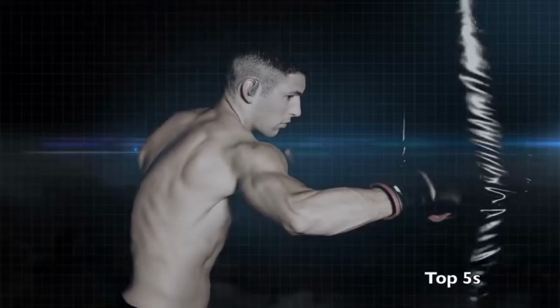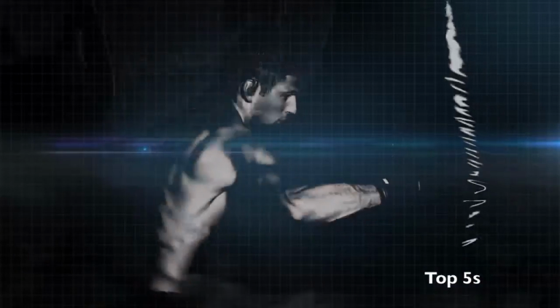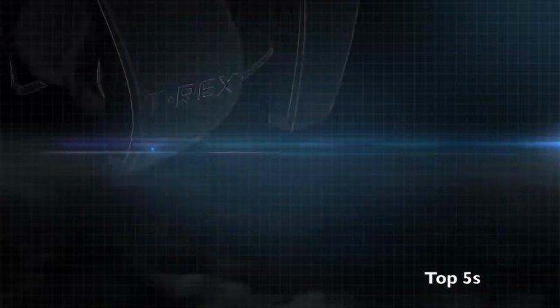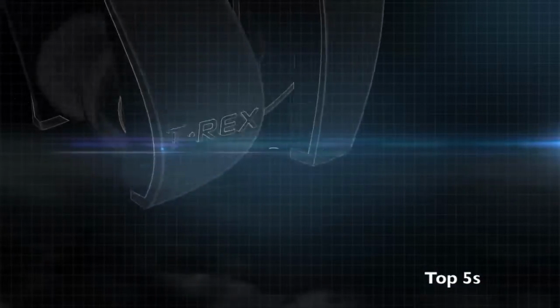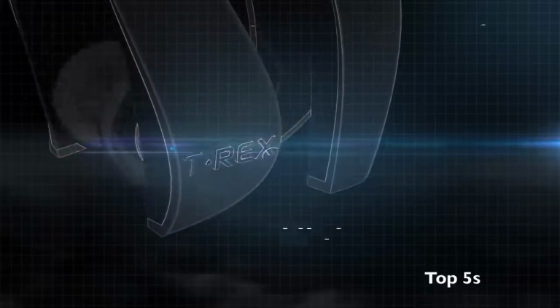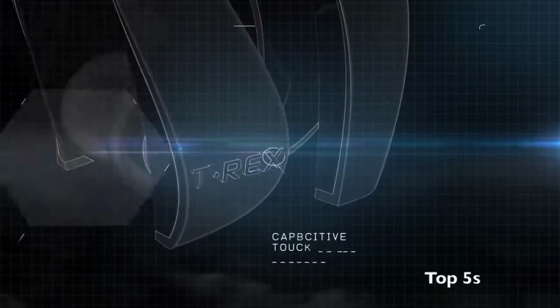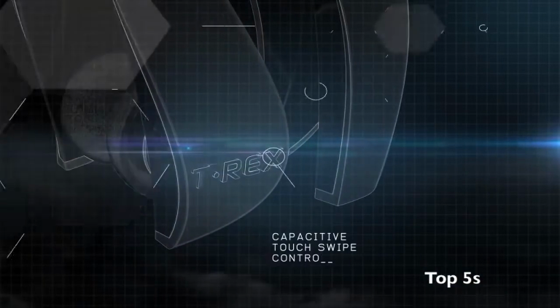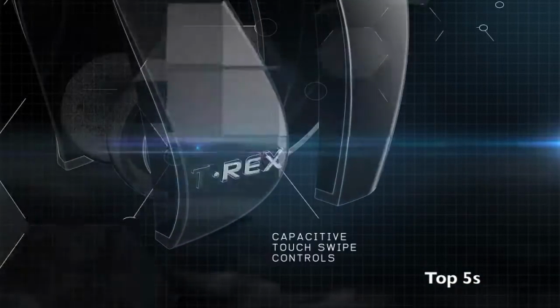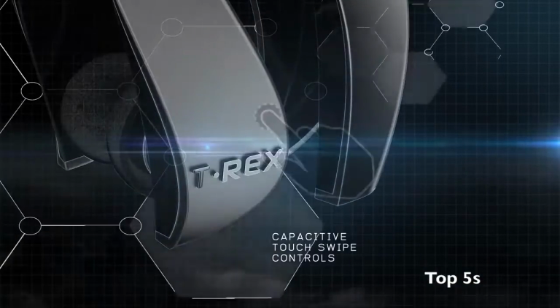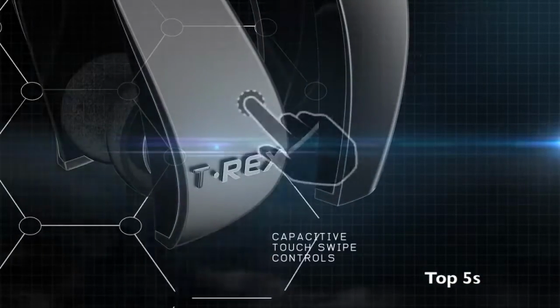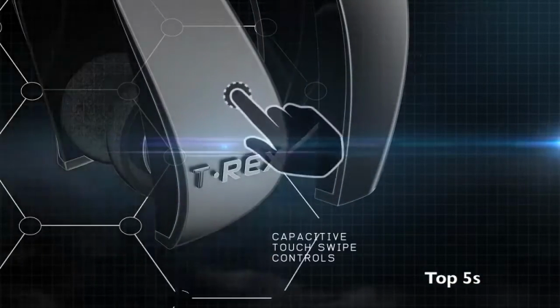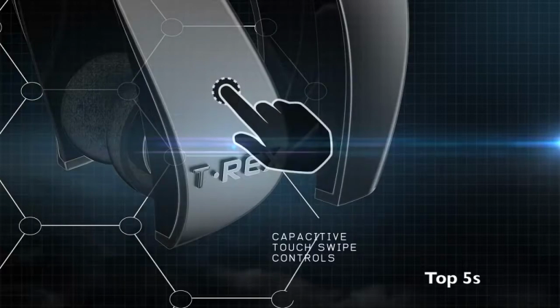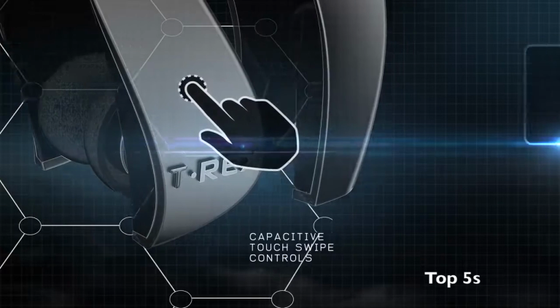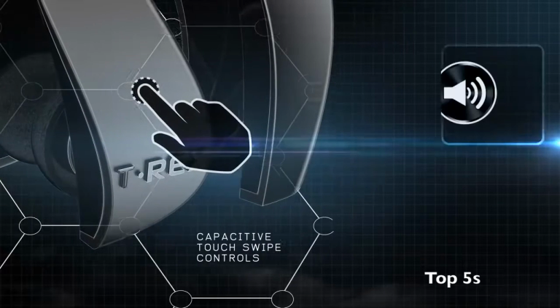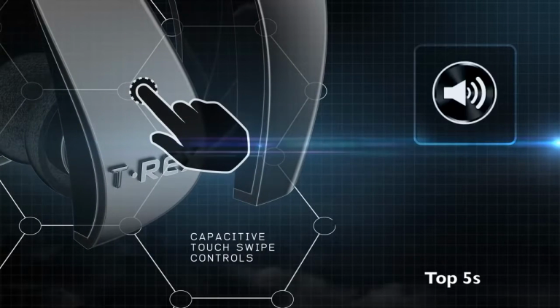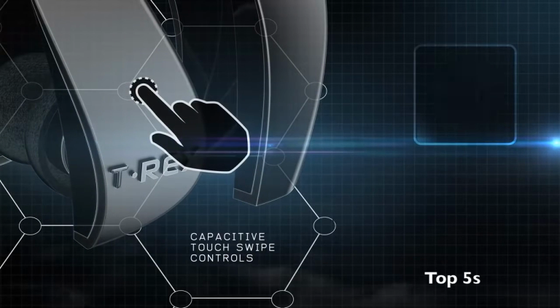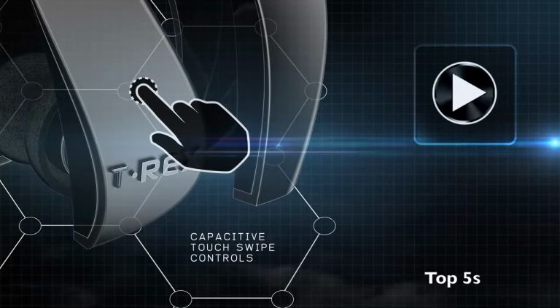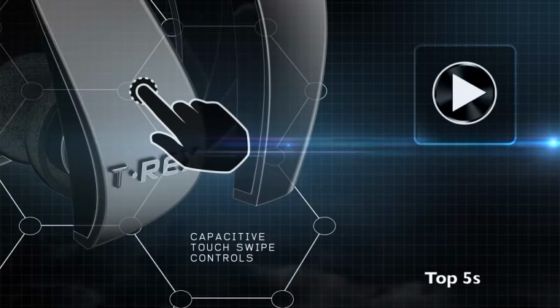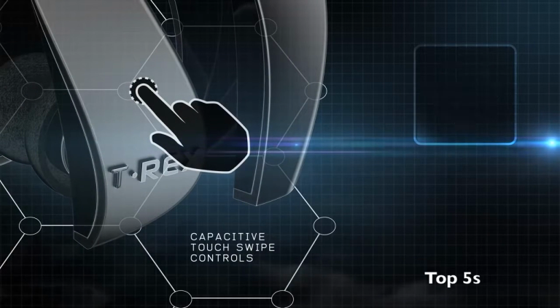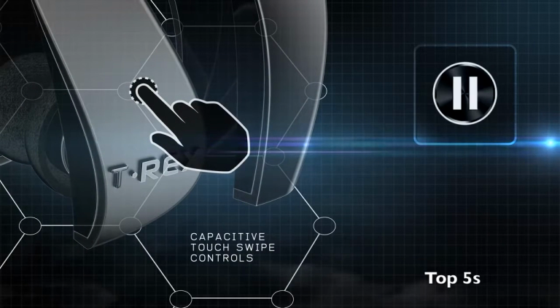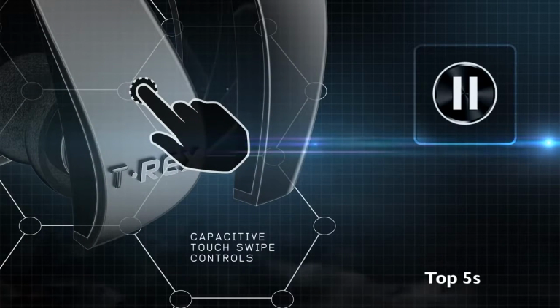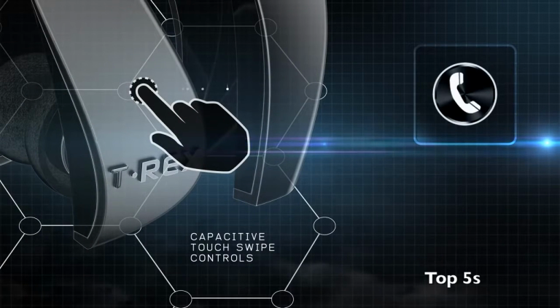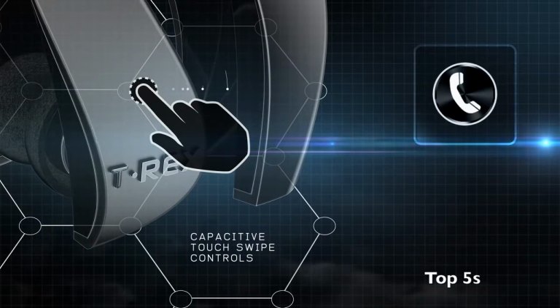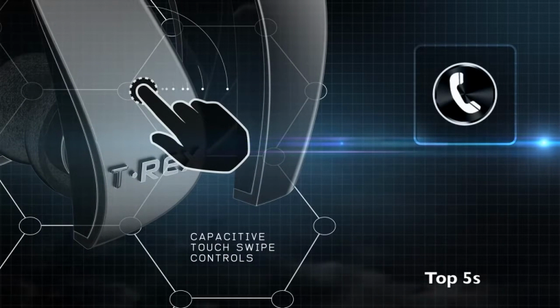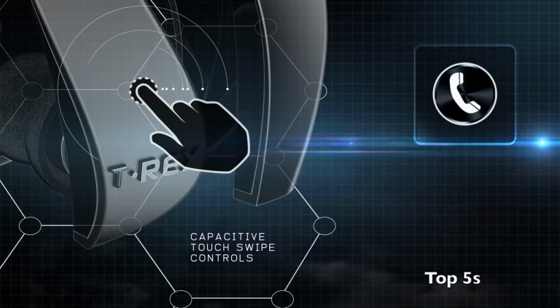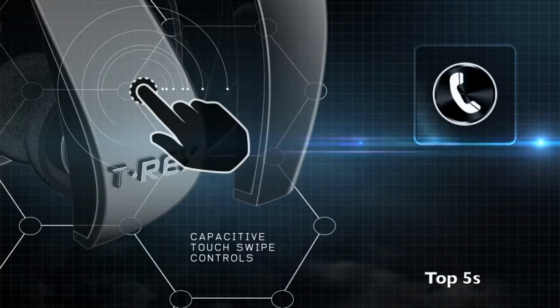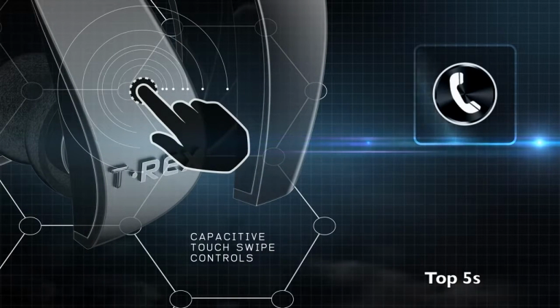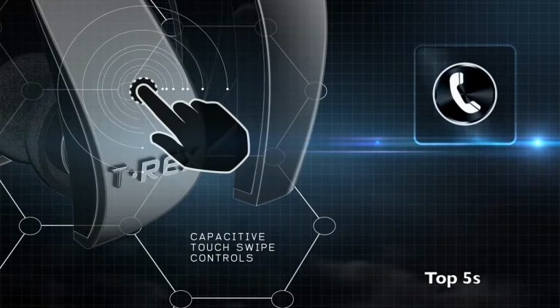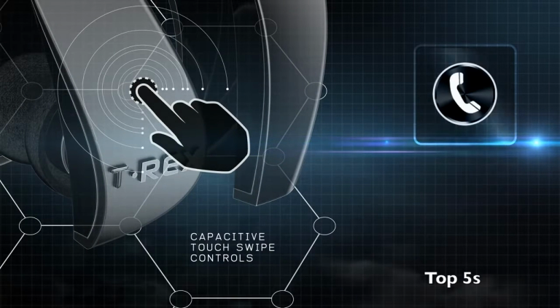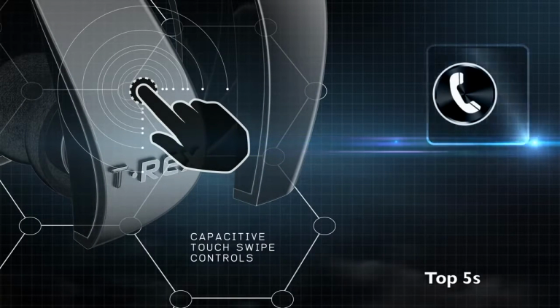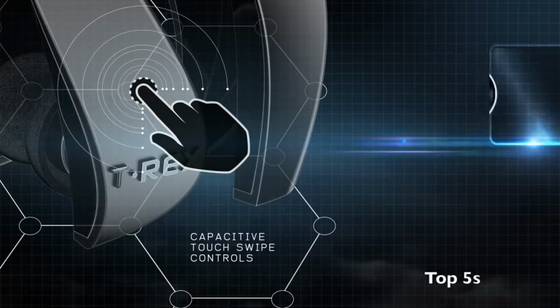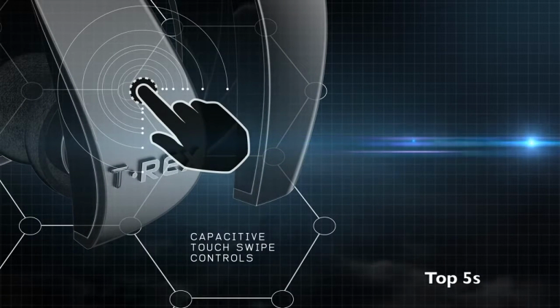With capacitive touch swipe controls, you can adjust volume, play, pause, and answer phone calls with one swipe of your finger.